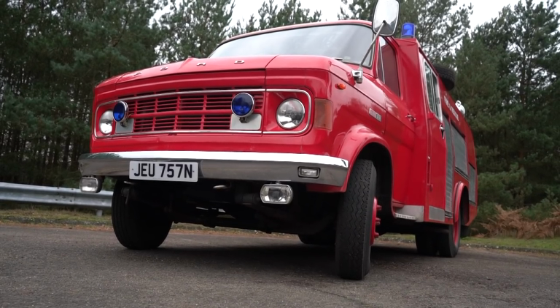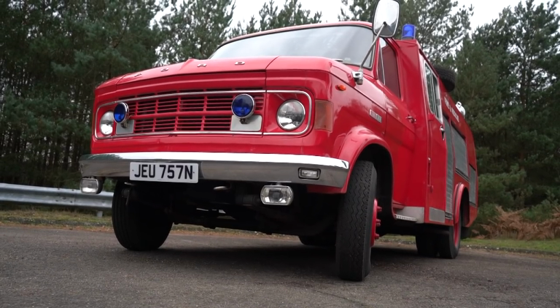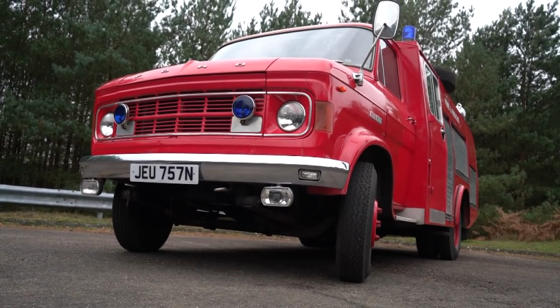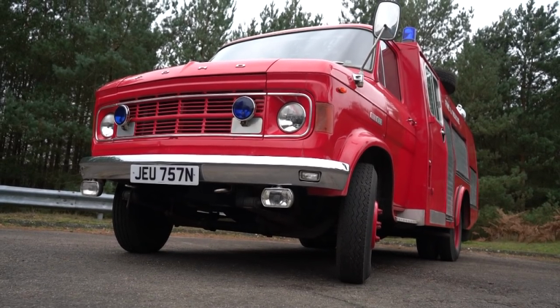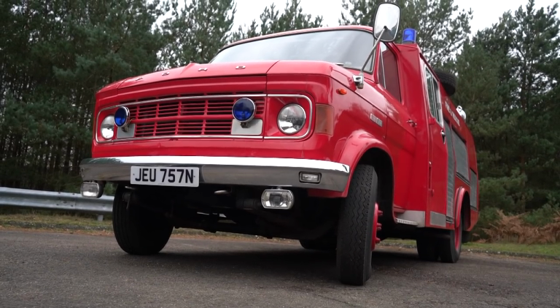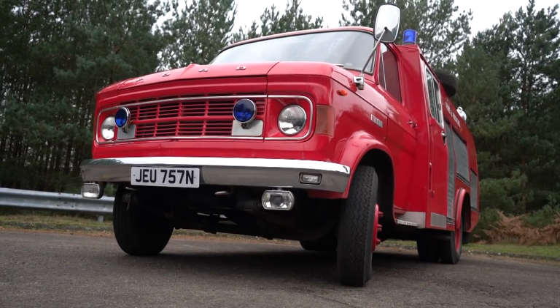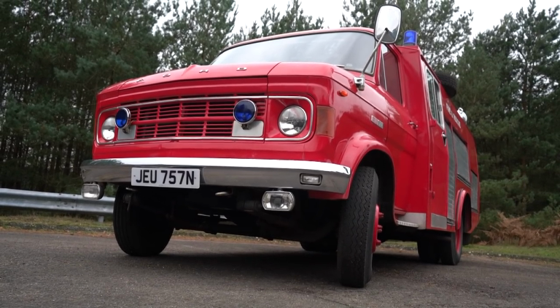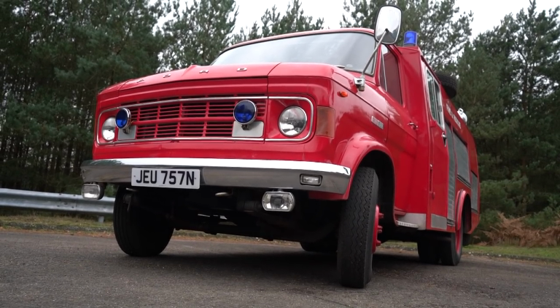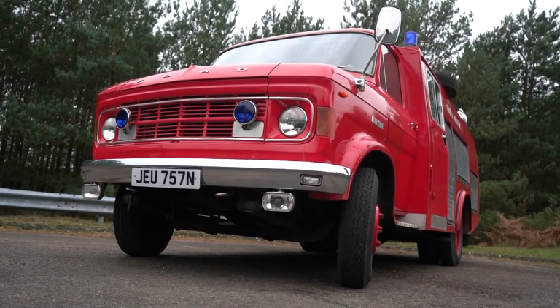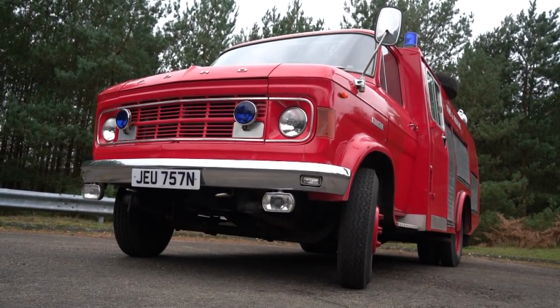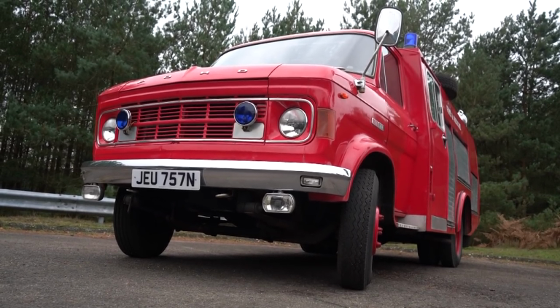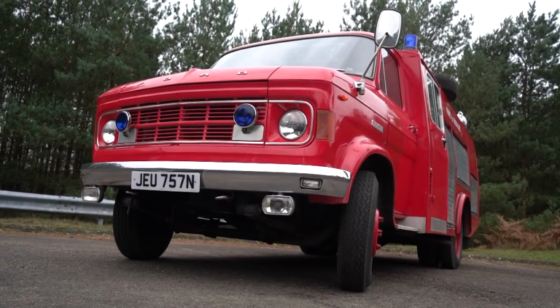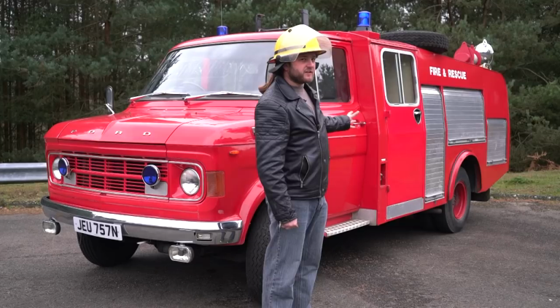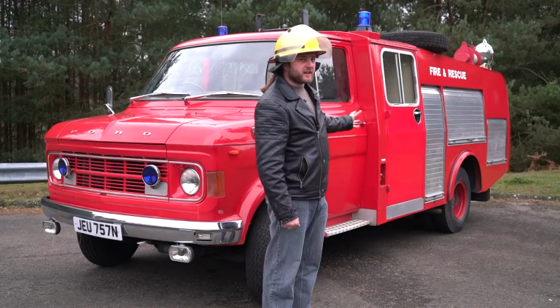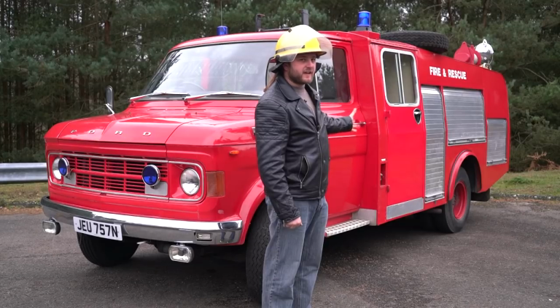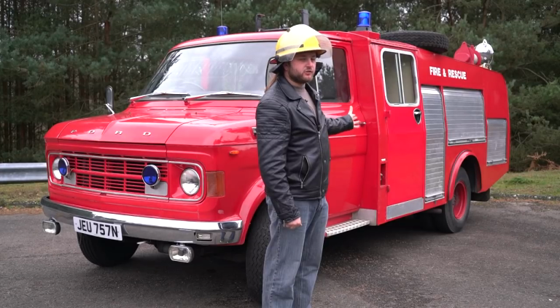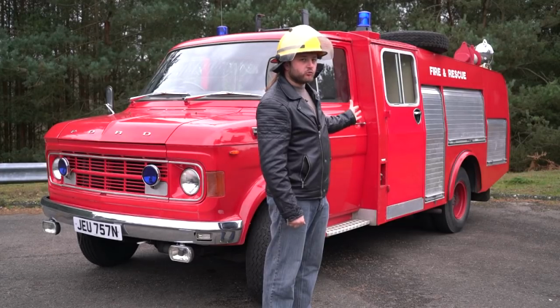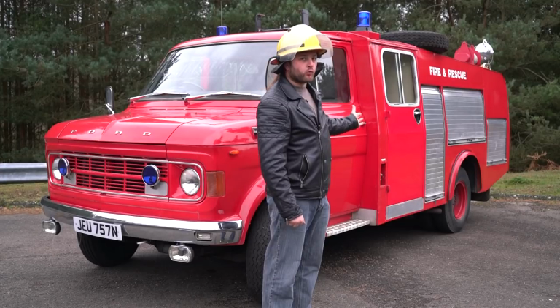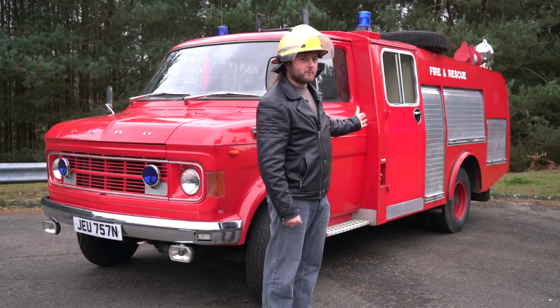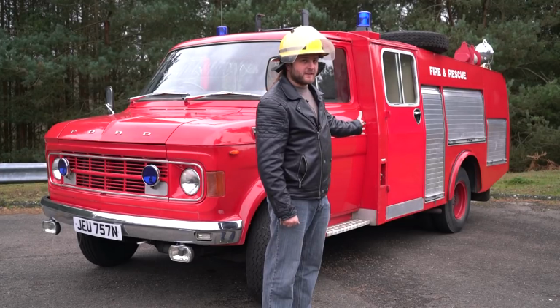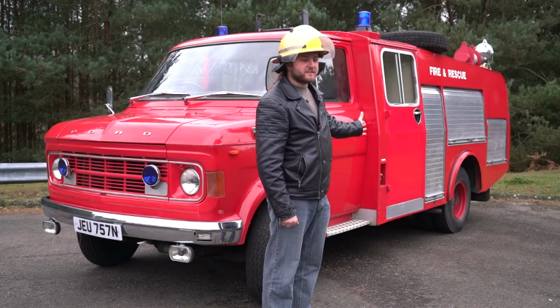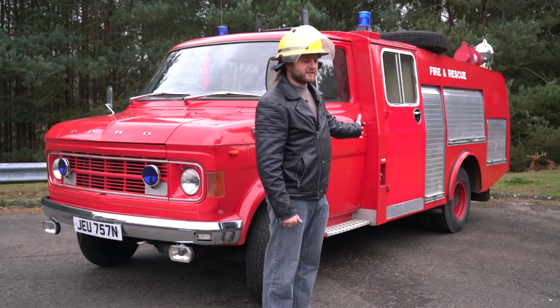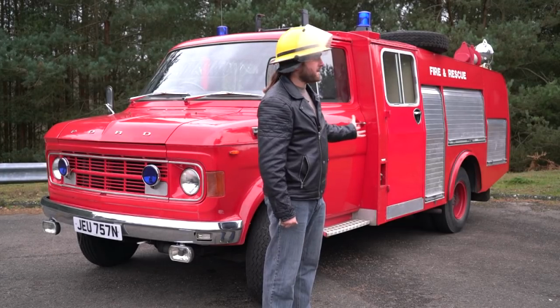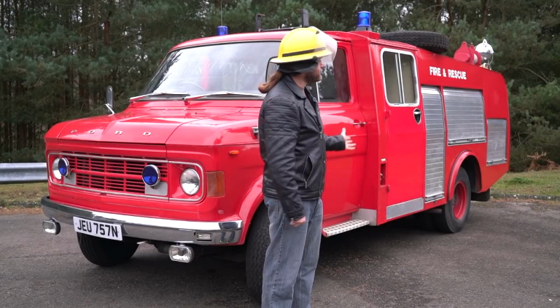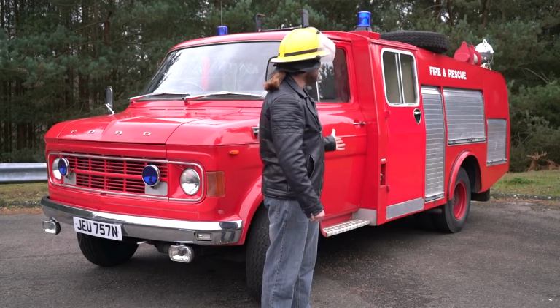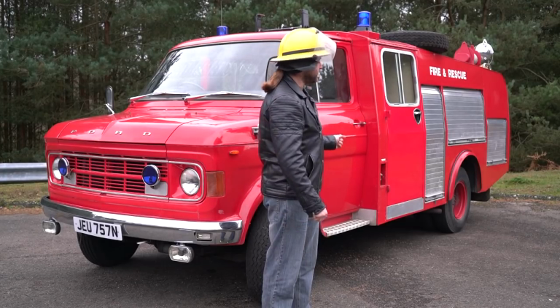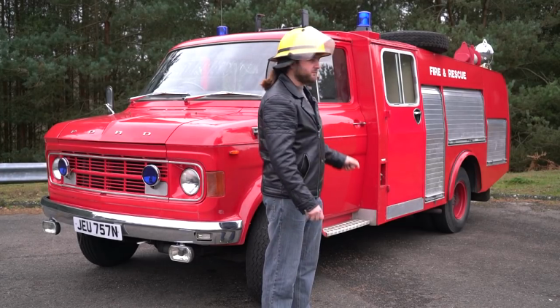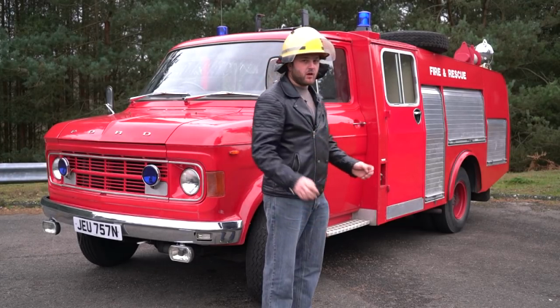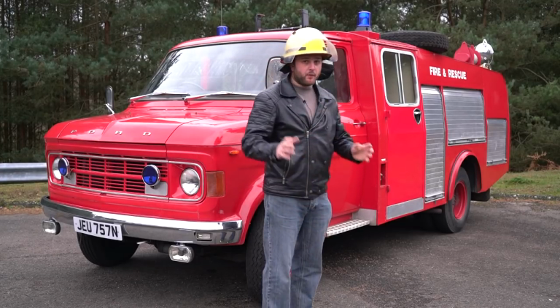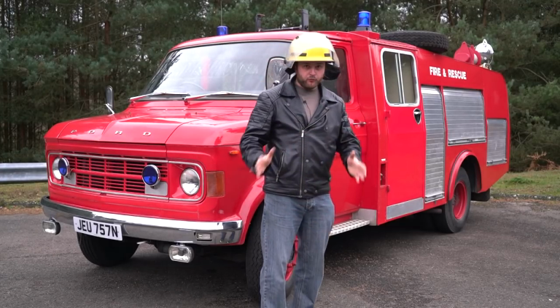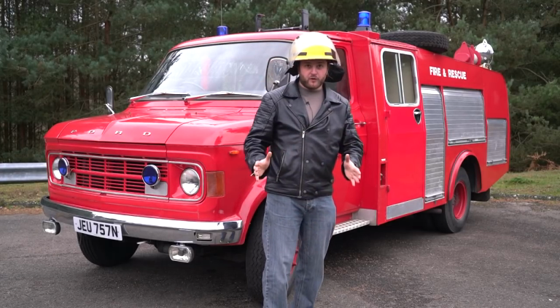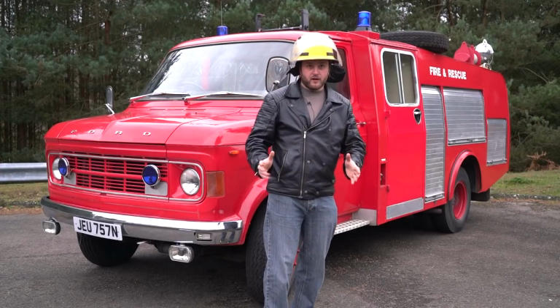It's worth pointing out that a lot of industrial fire engines like this were designed to deal with small fires. If a larger fire broke out they were there to do damage control — stop the fire spreading until the larger appliances could turn up and actually deal with it. Because realistically this thing isn't going to handle a roaring blaze, is it?